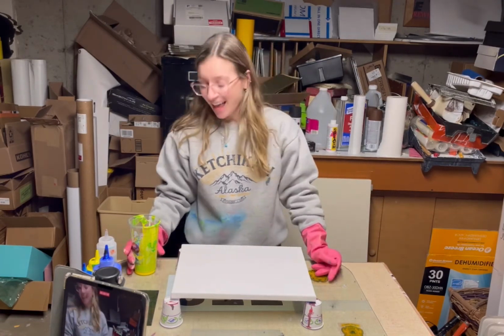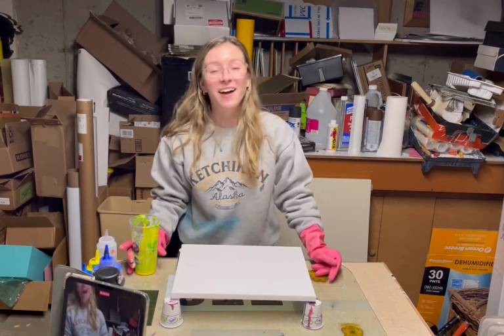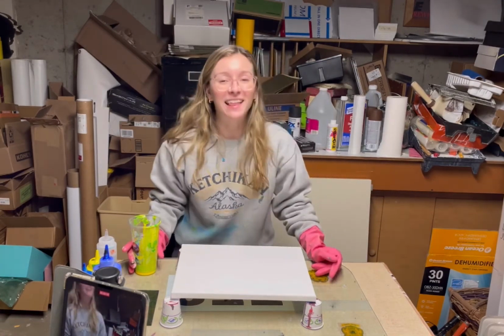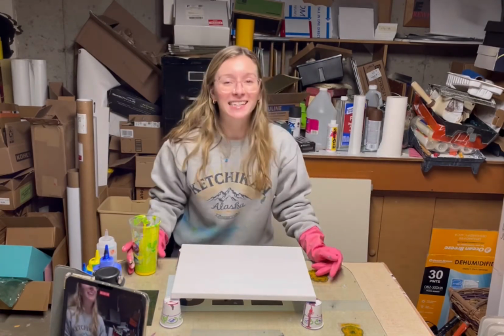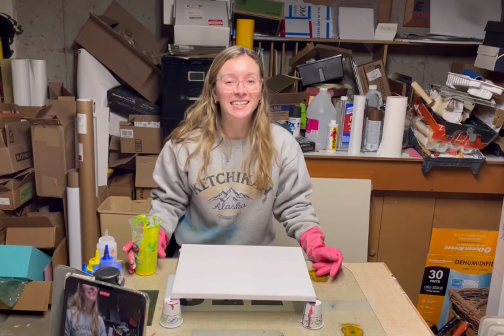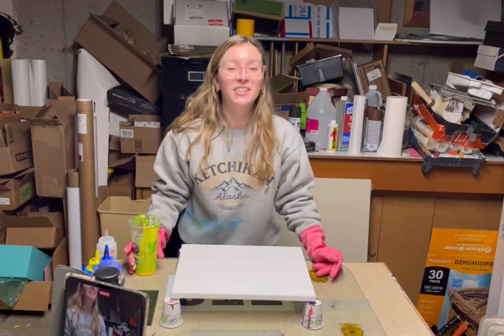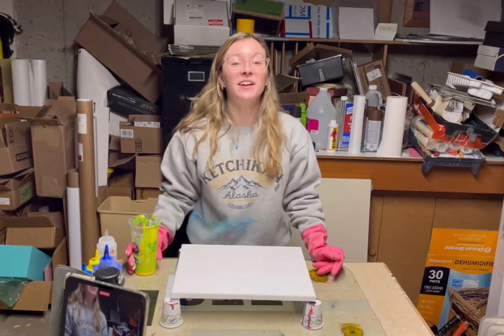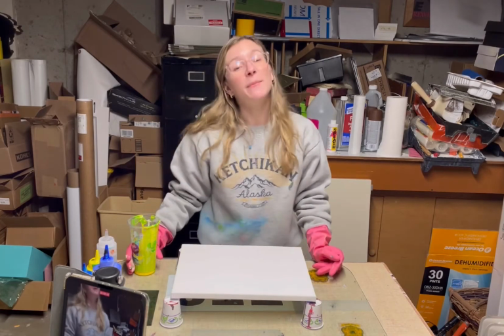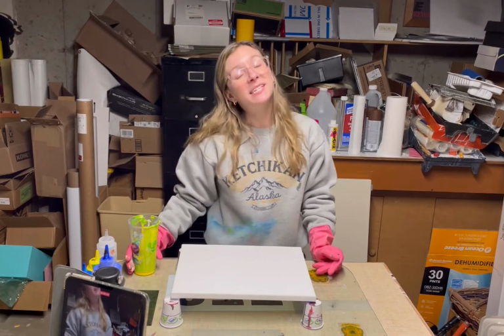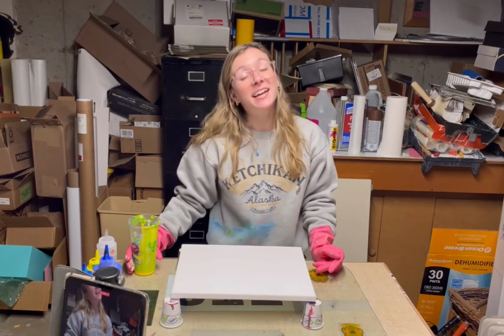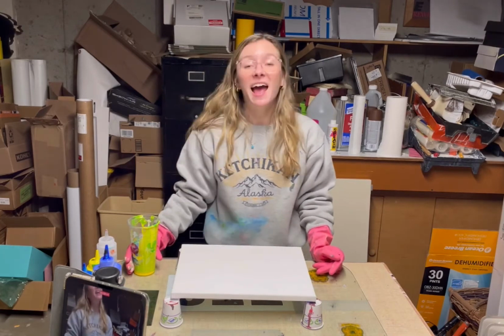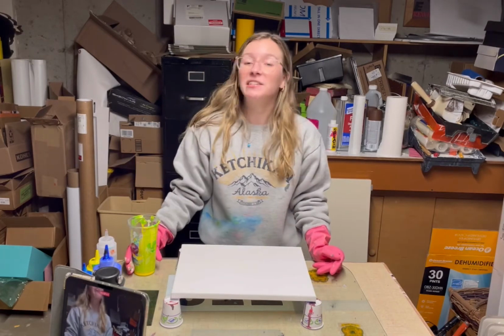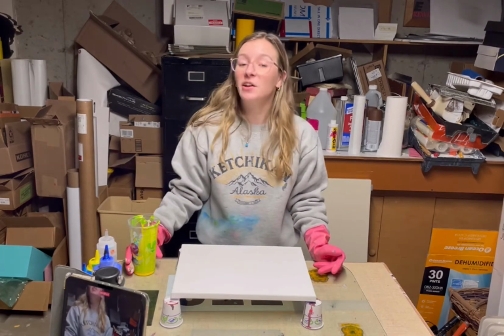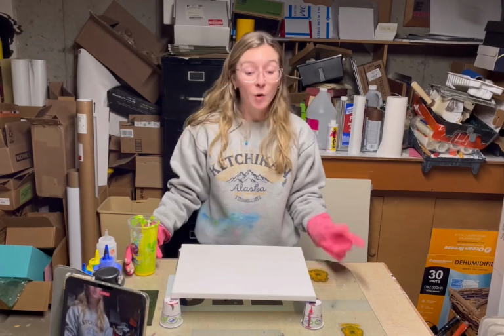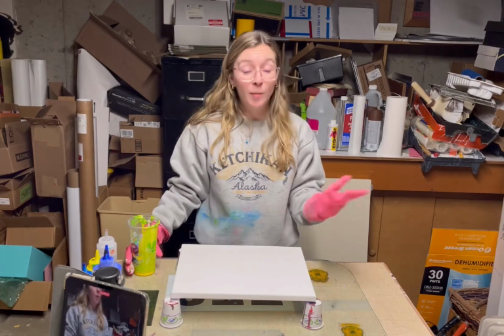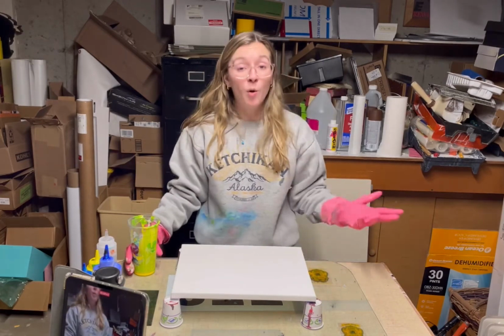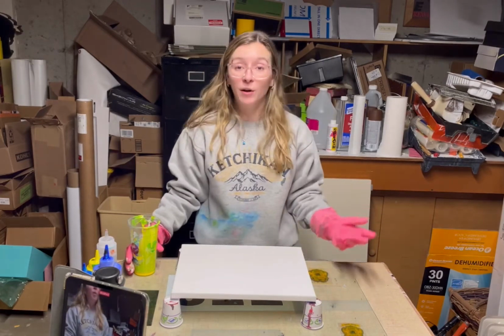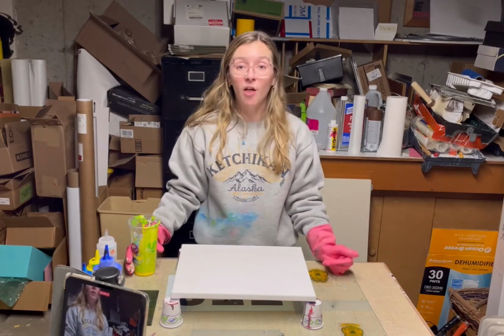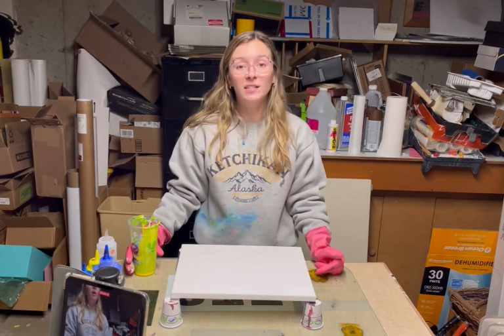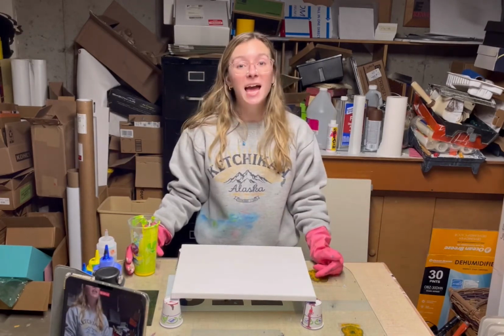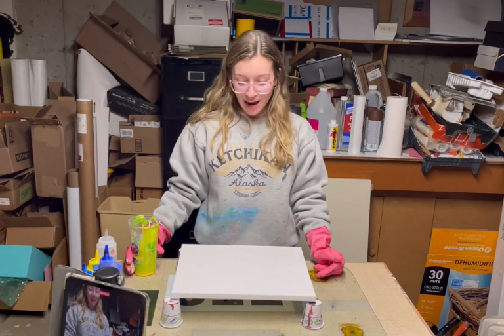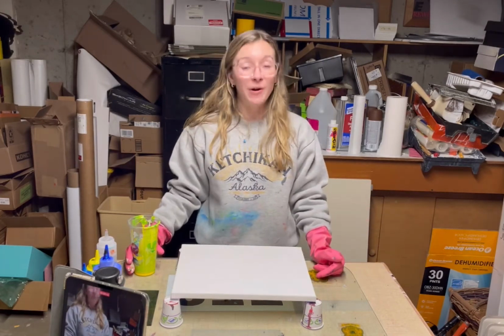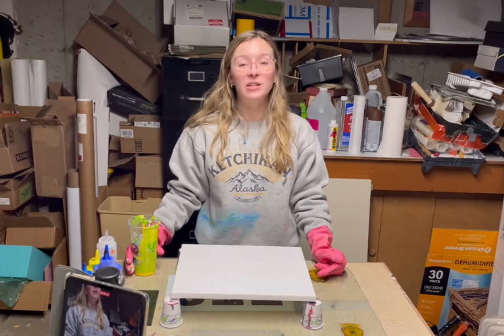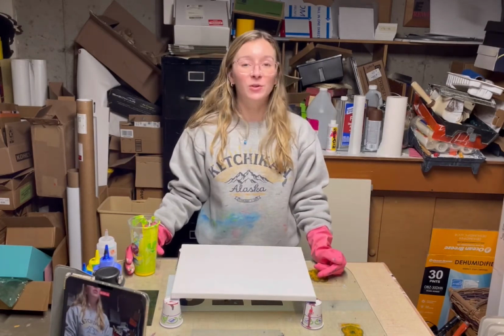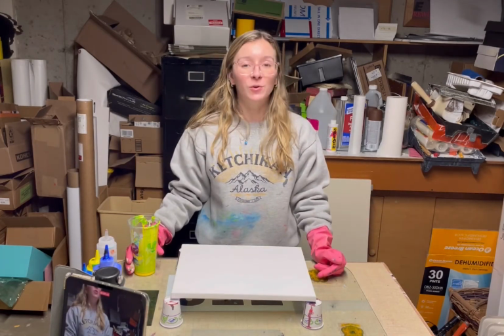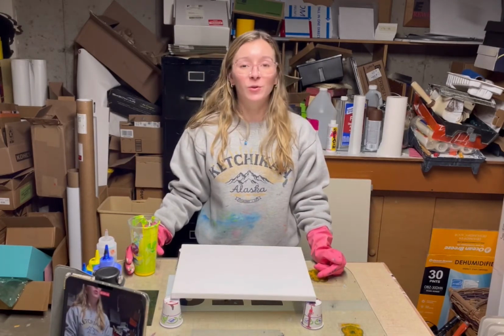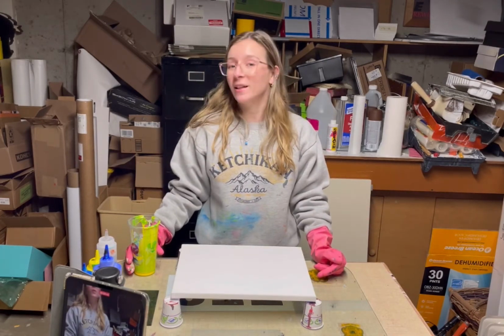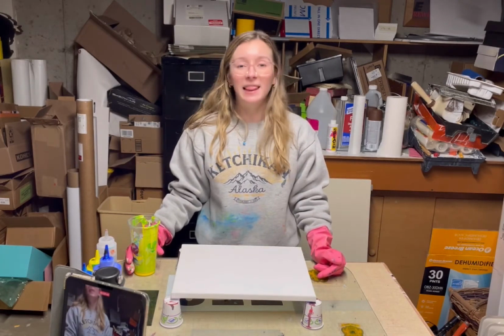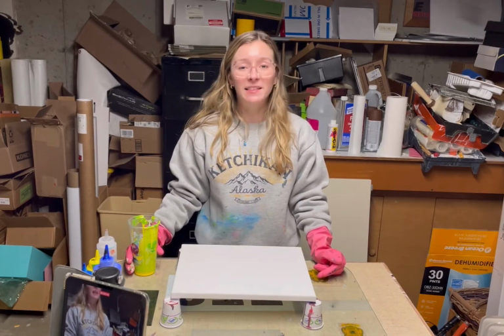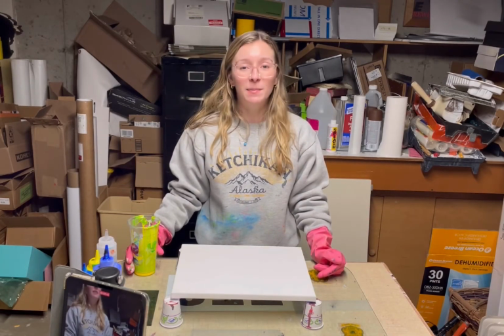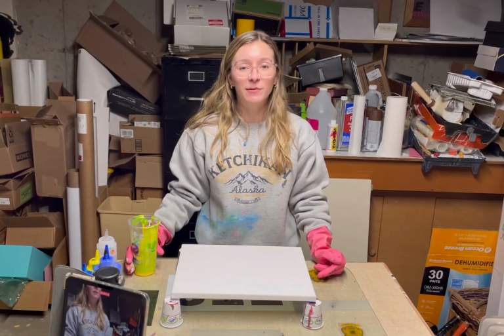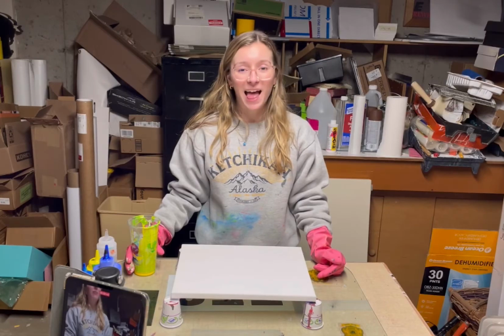All right, let's get started. I'm excited. I haven't done a normal pour in a long time — I'm ready to let this baby fly.